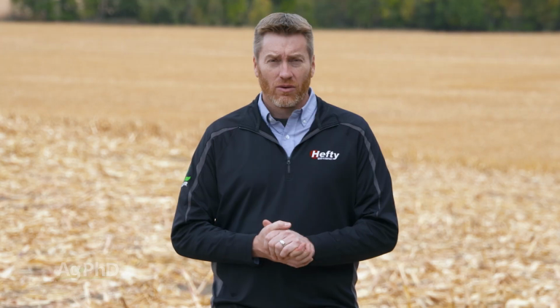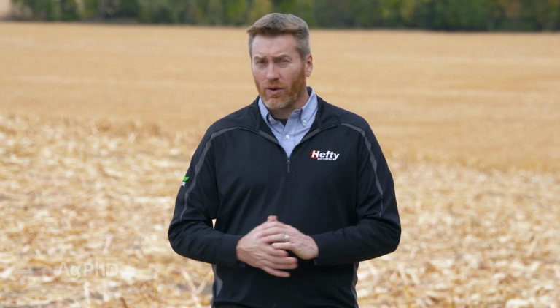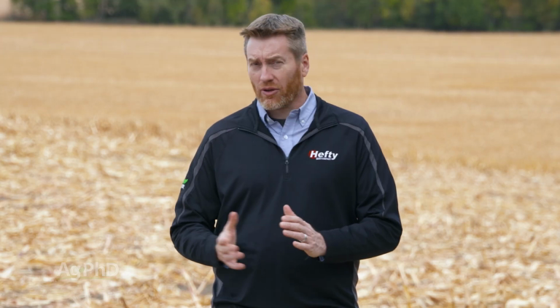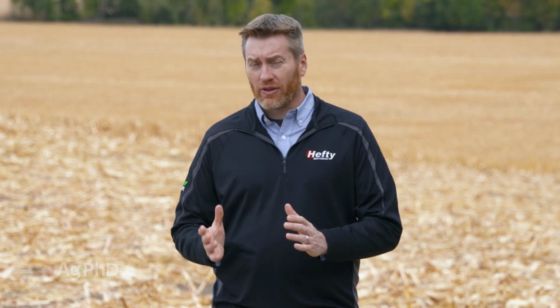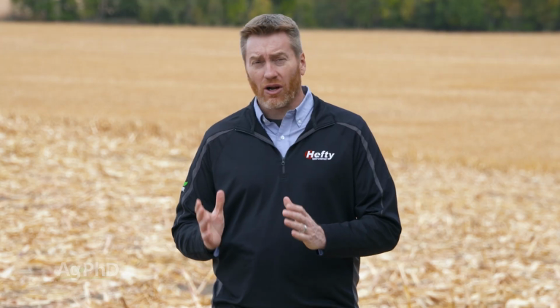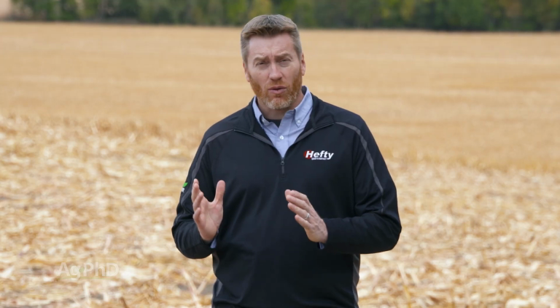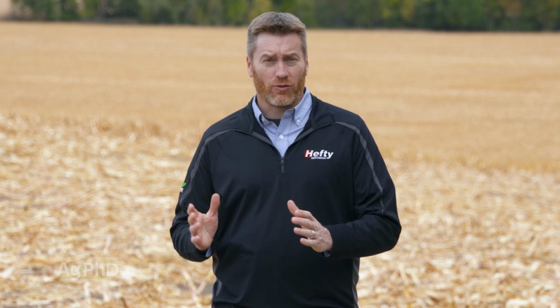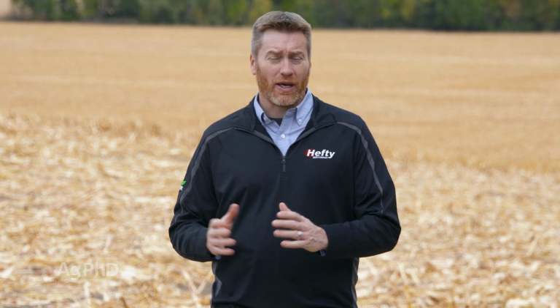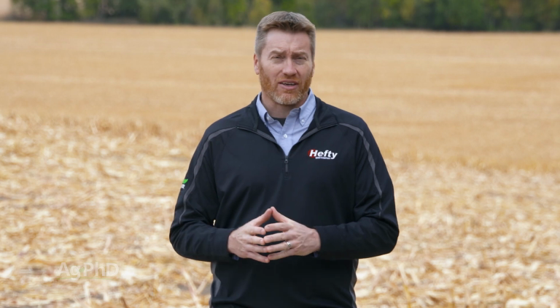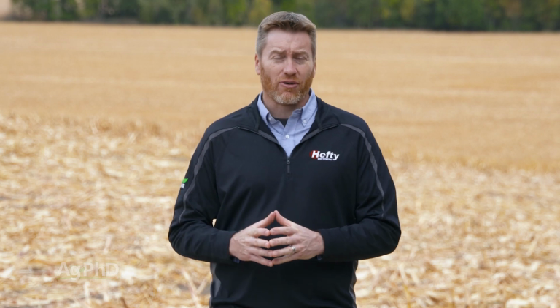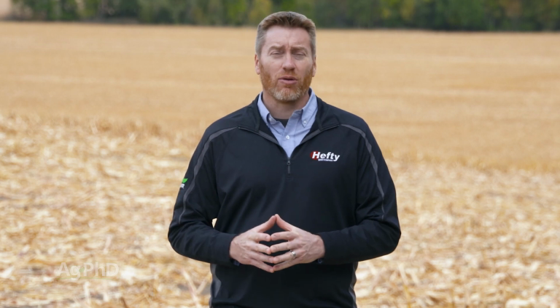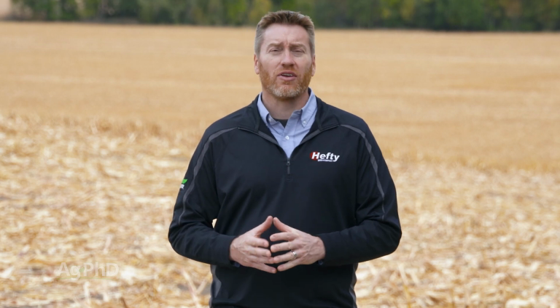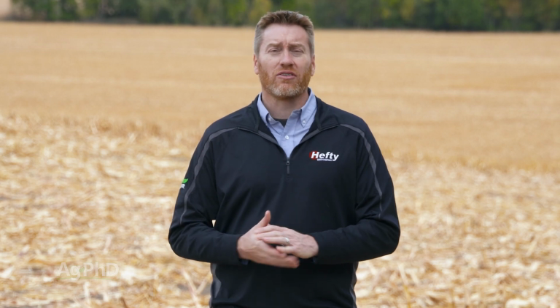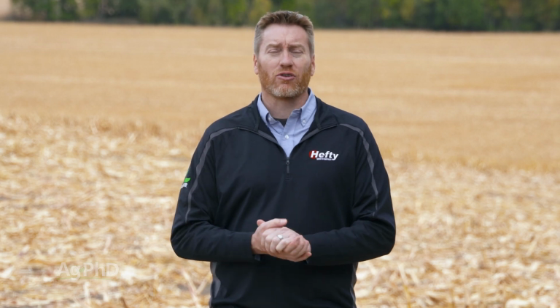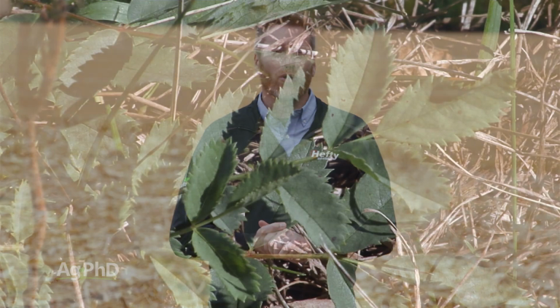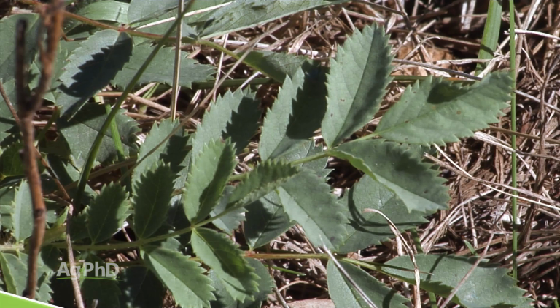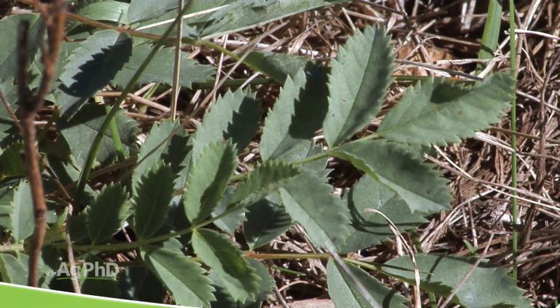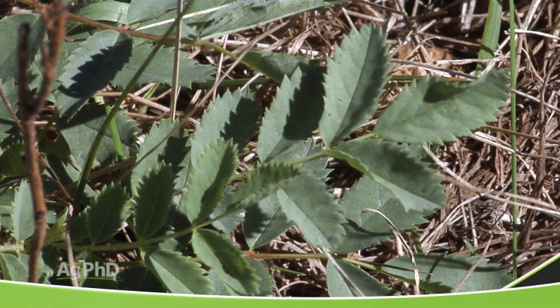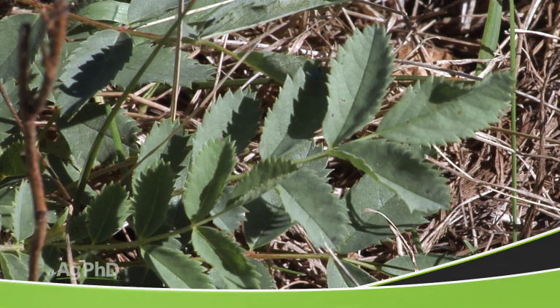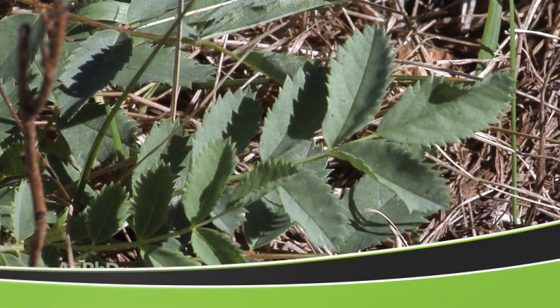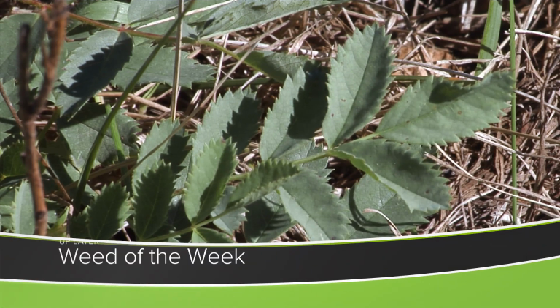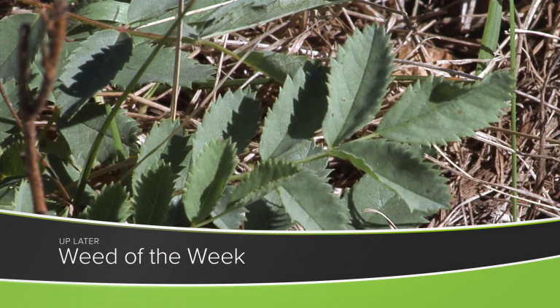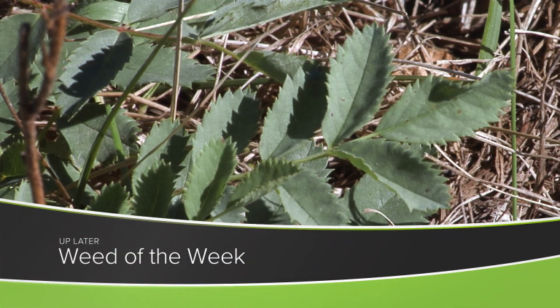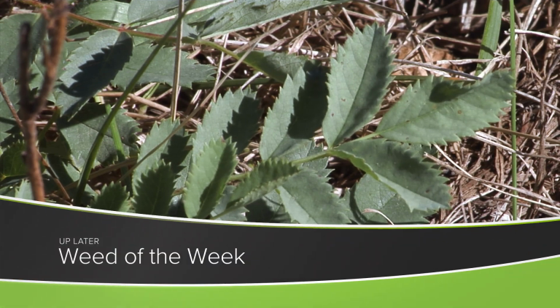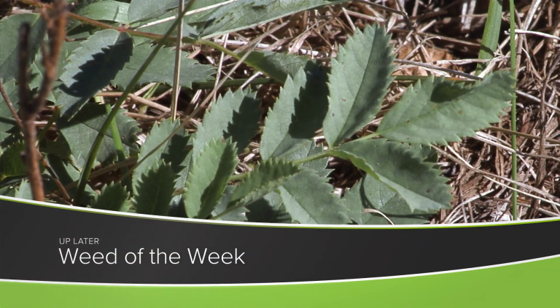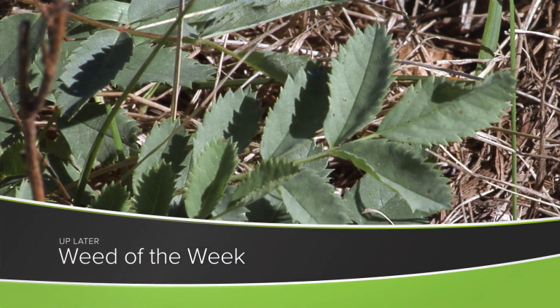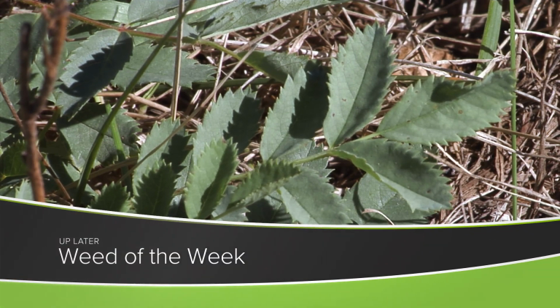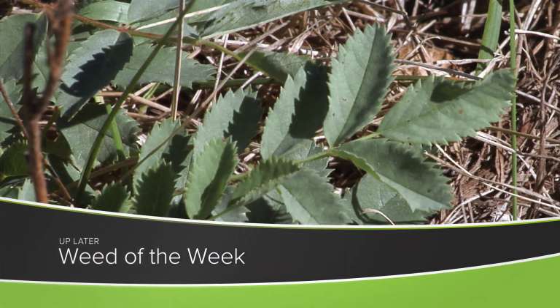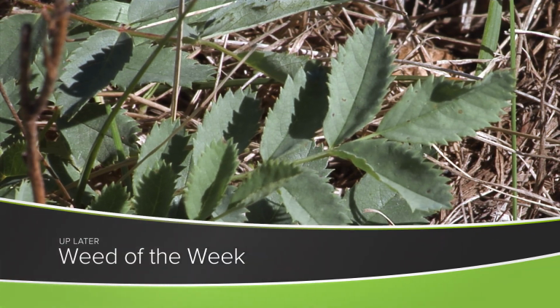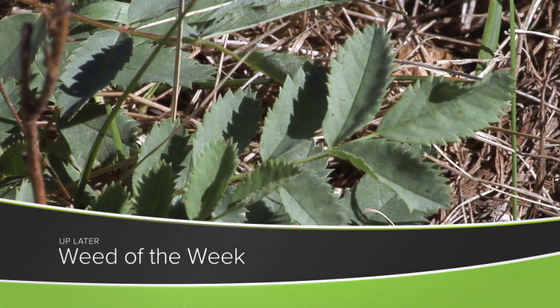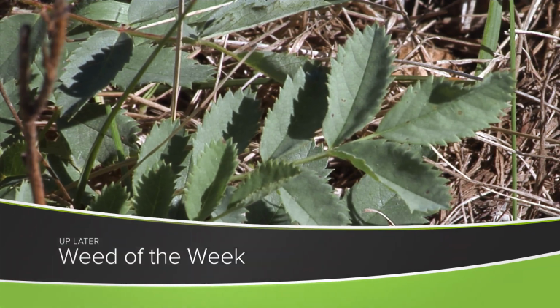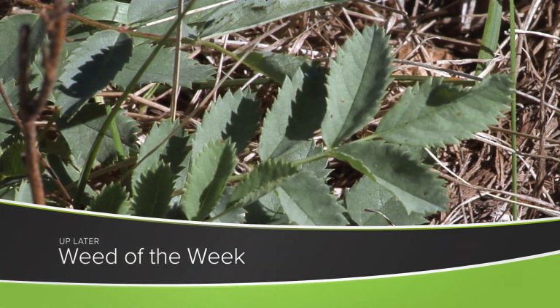One other thing that always pays on farms is controlling our Weed of the Week. We'll show you how to stop this weed later in the show.